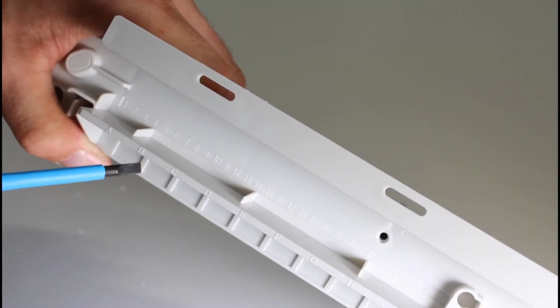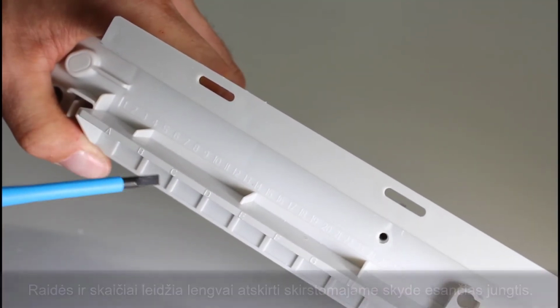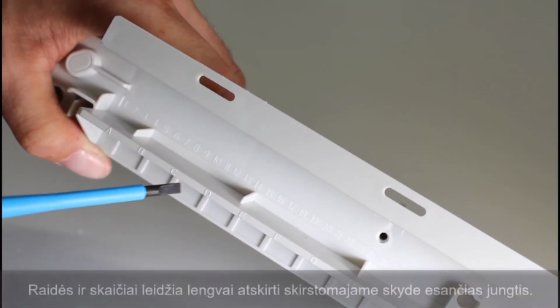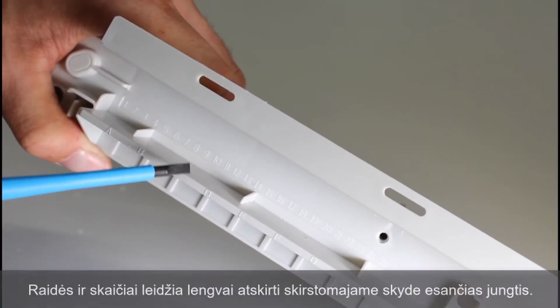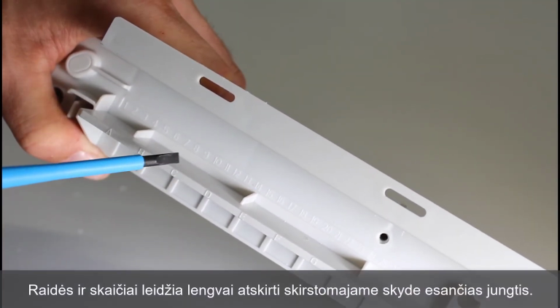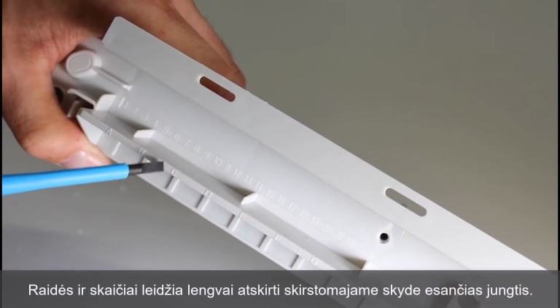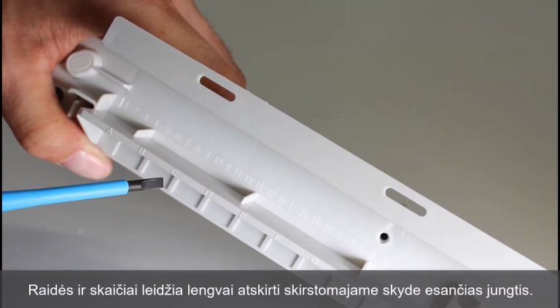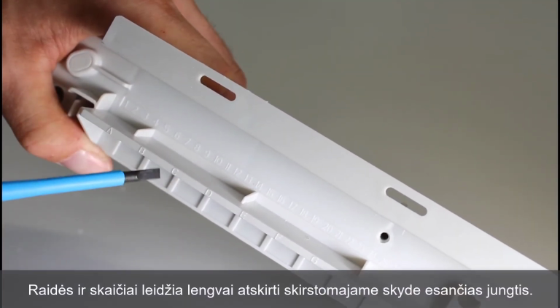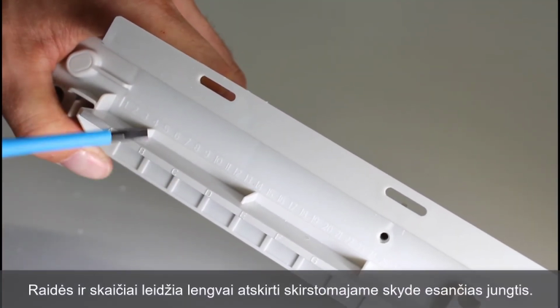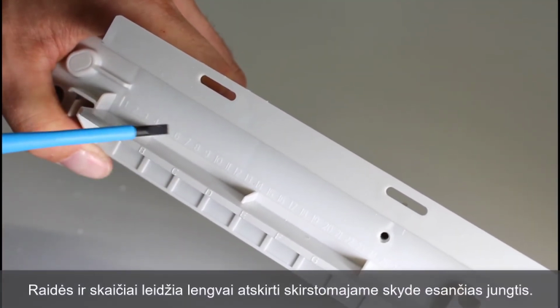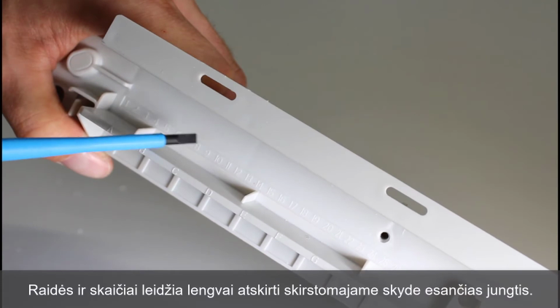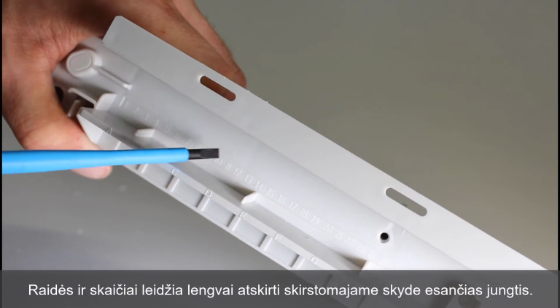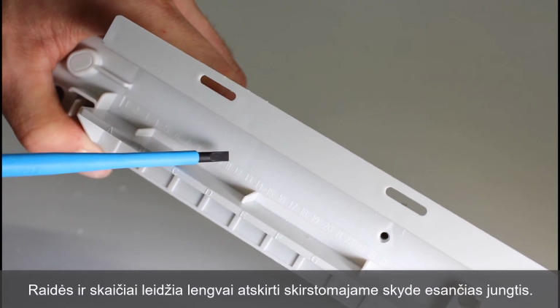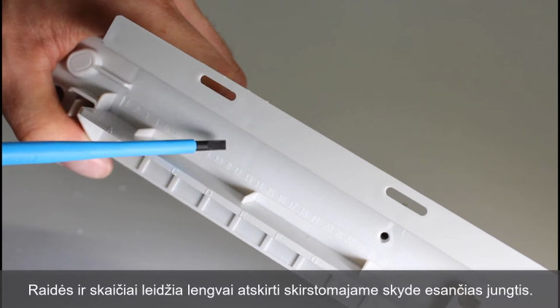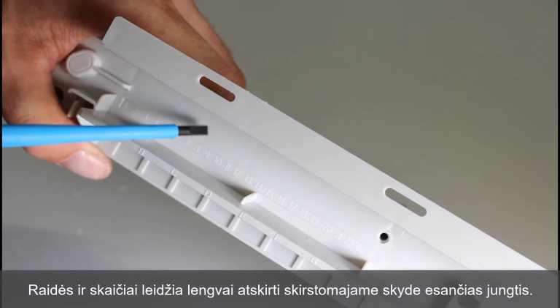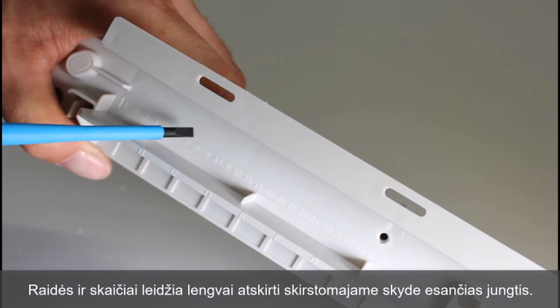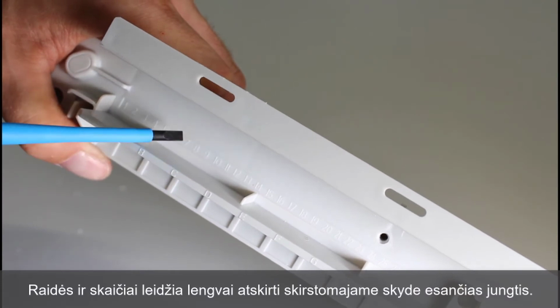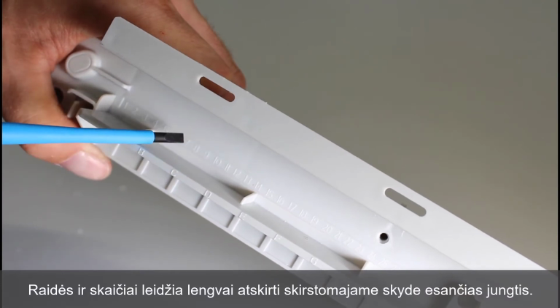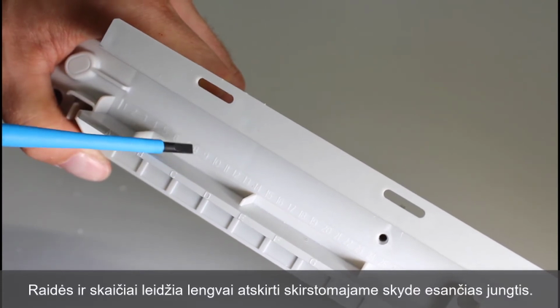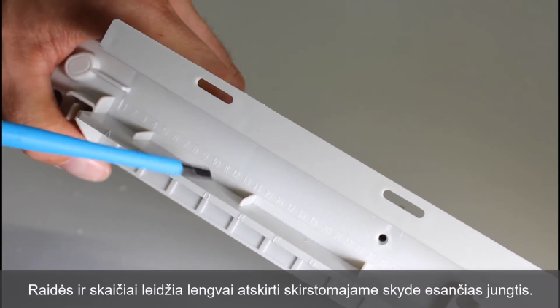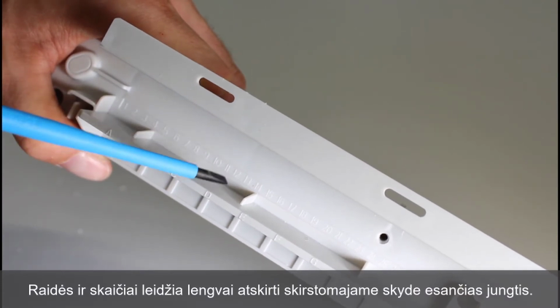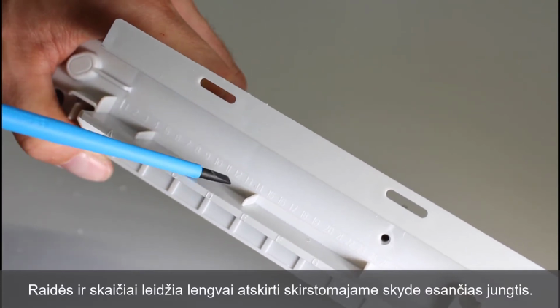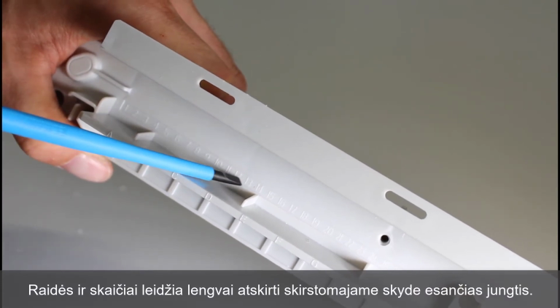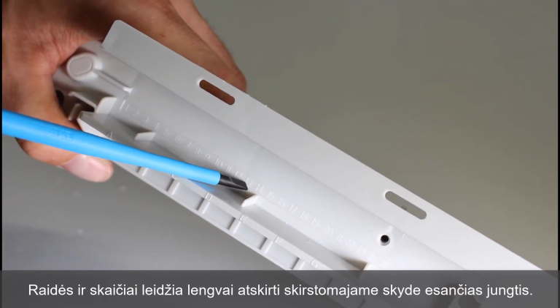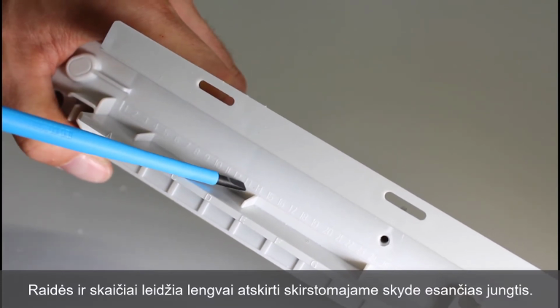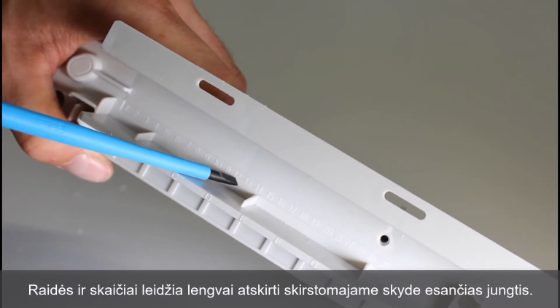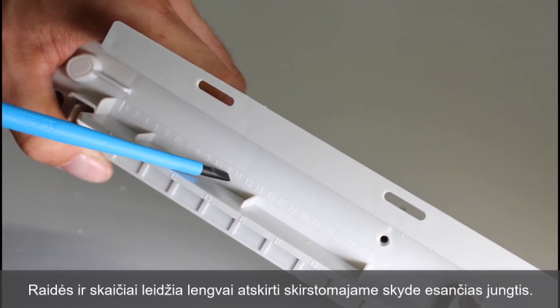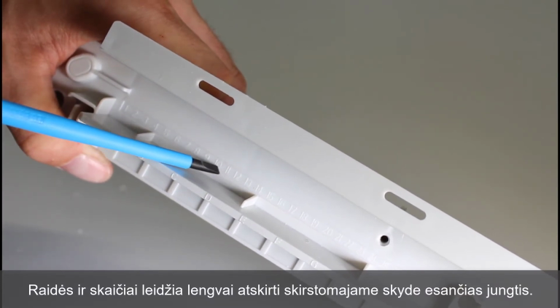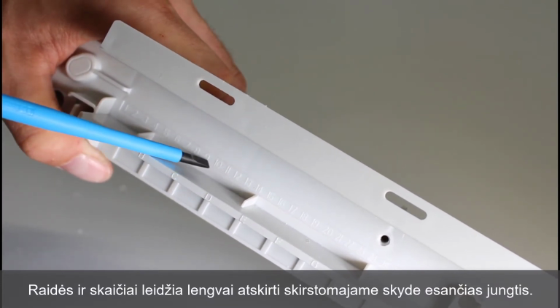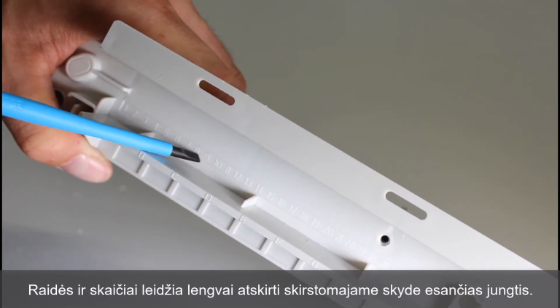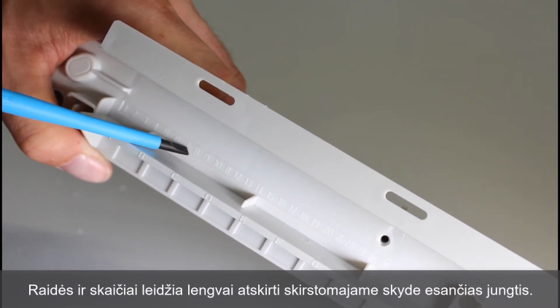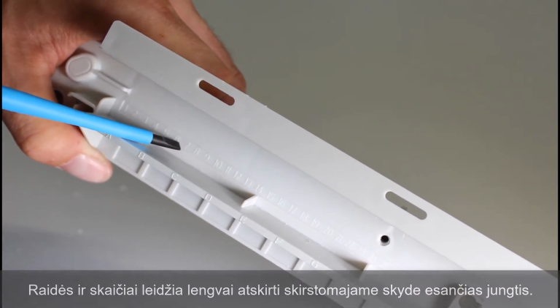Description of the cables is simplified, thanks to the engraved alphanumeric markings.